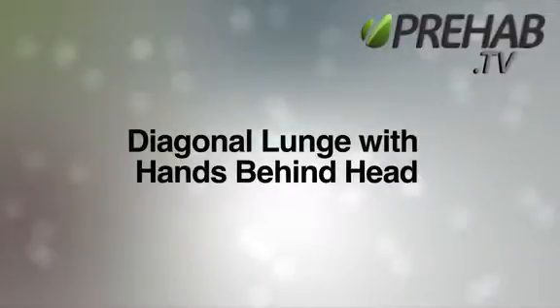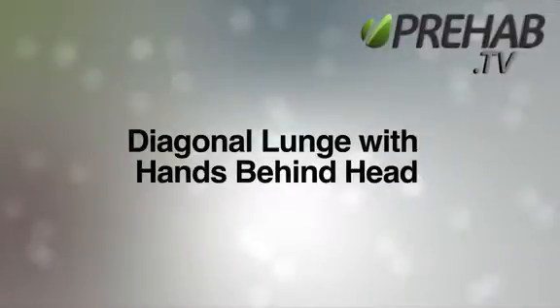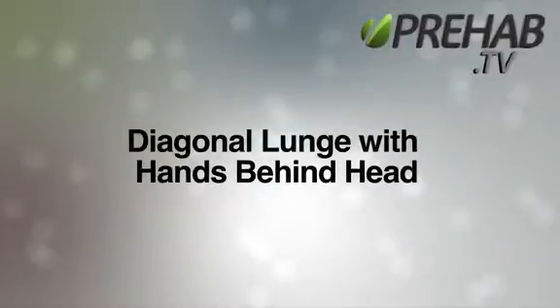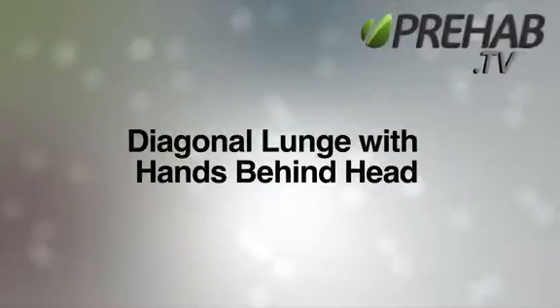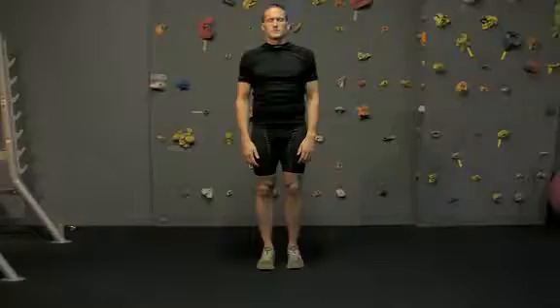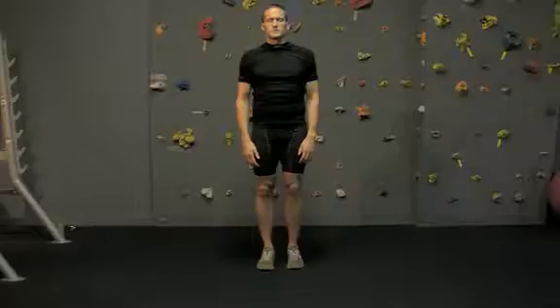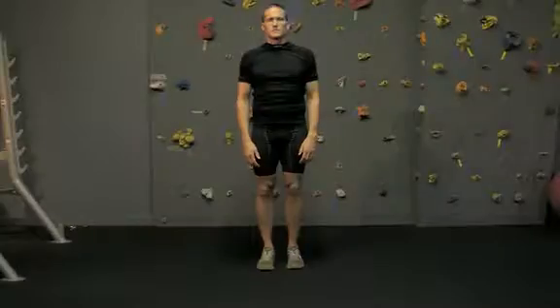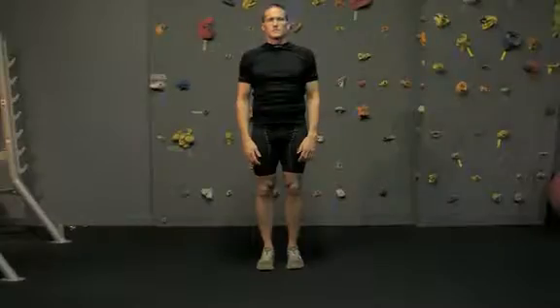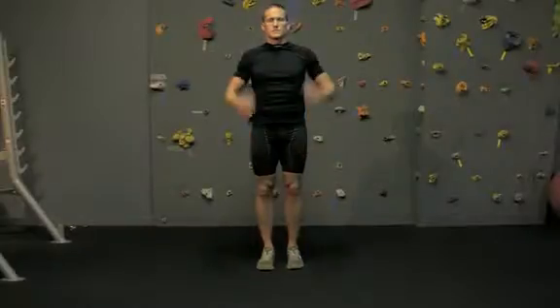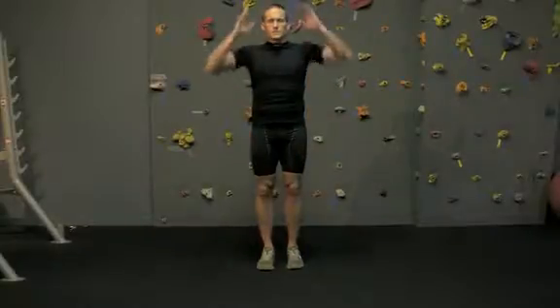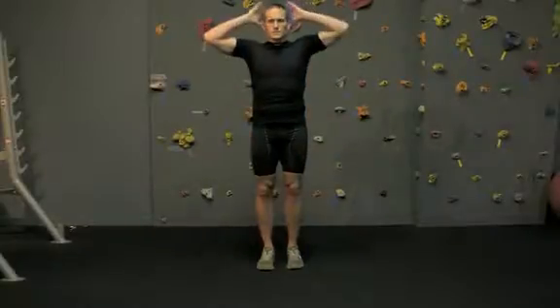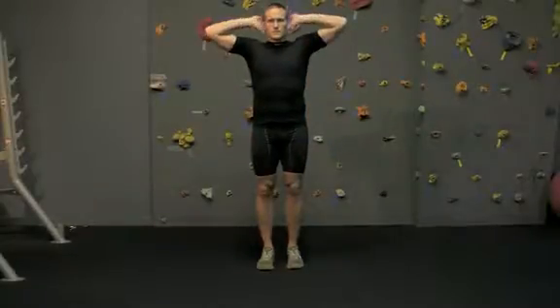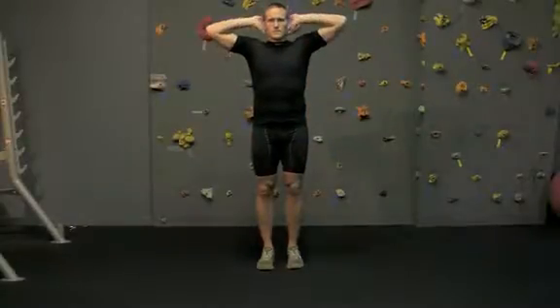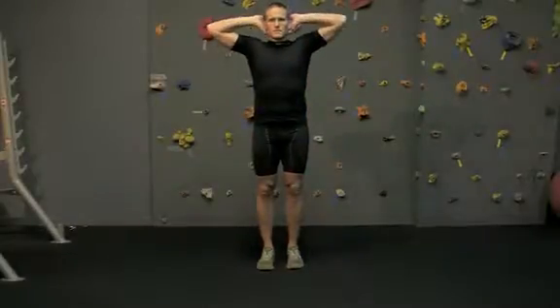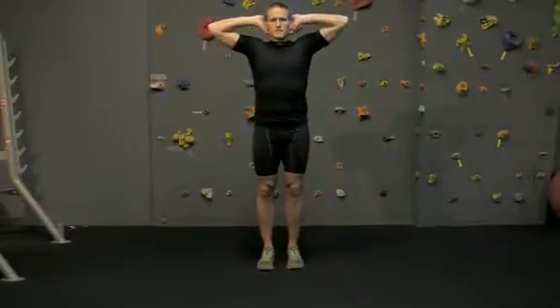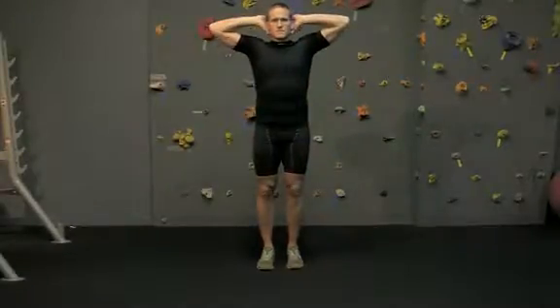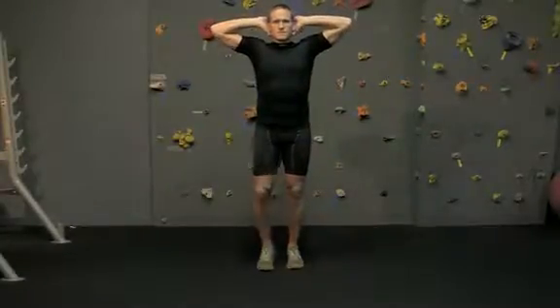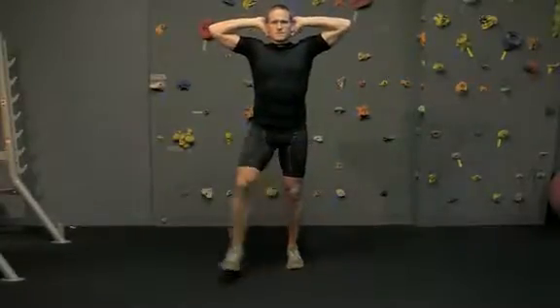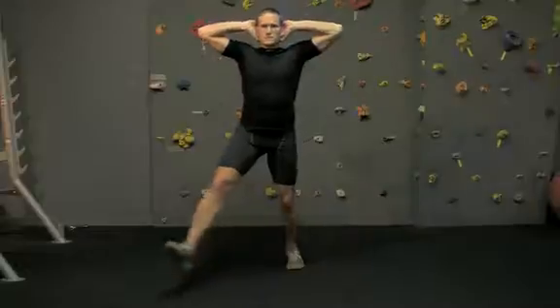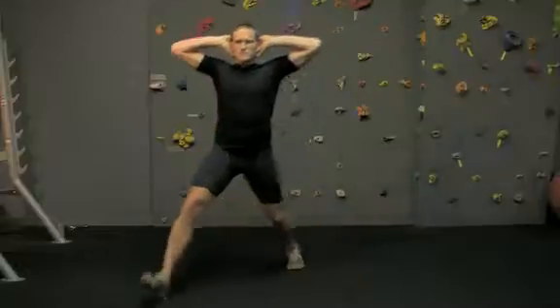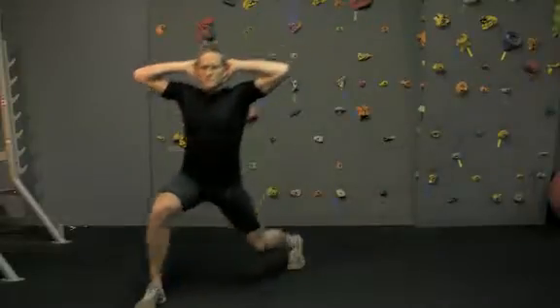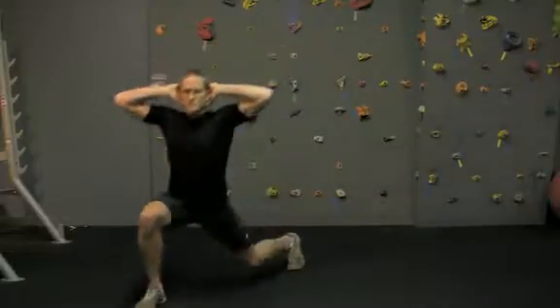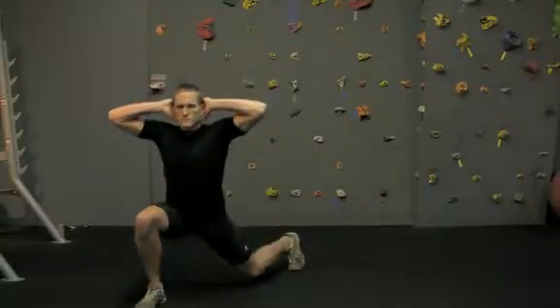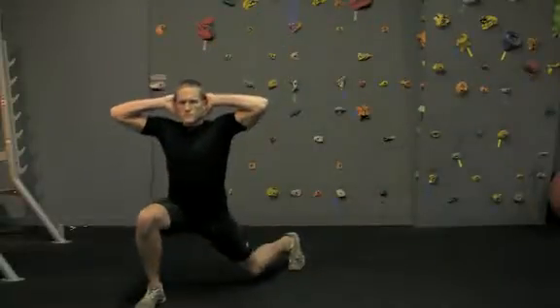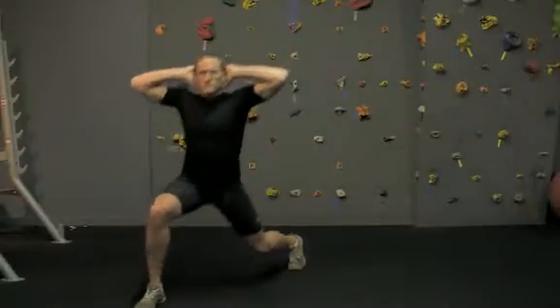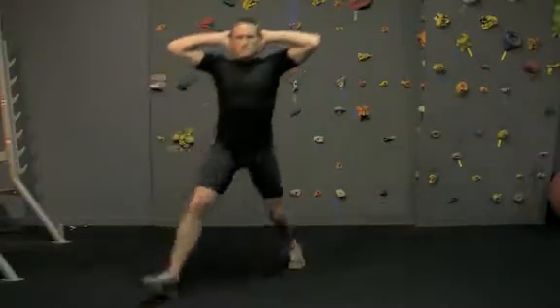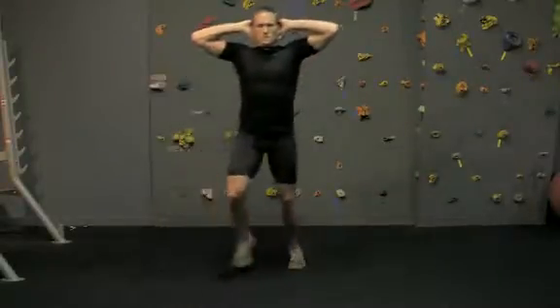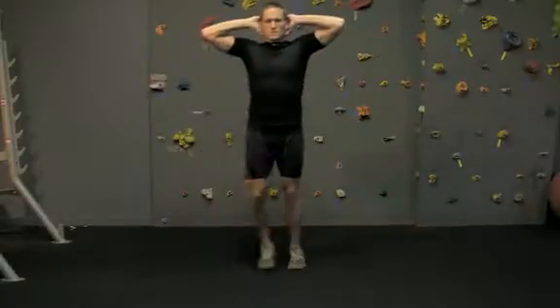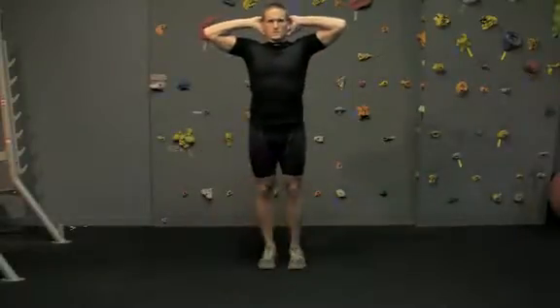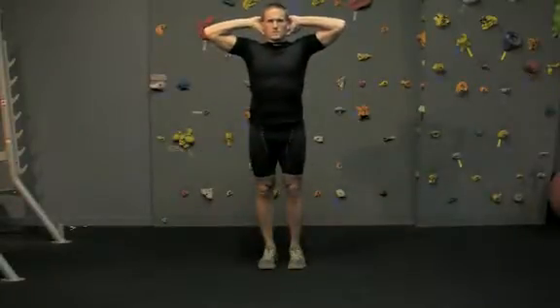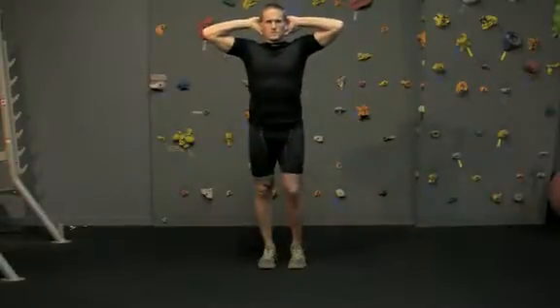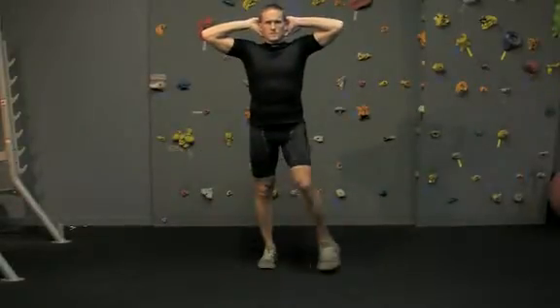Diagonal Lunge with Hands Behind the Head. Diagonal lunges can be done to the front diagonal or back diagonal, but here we'll emphasize motion to the front.